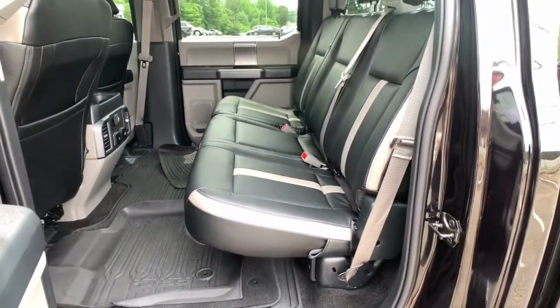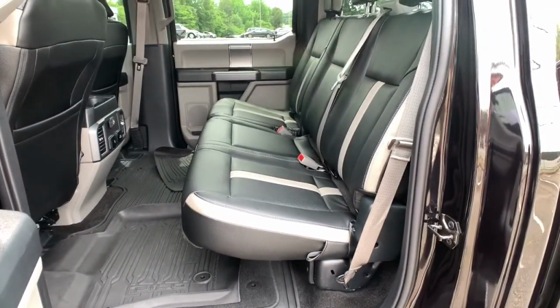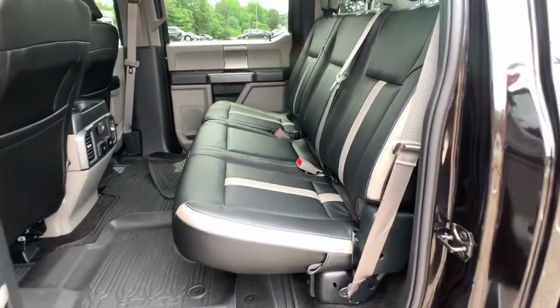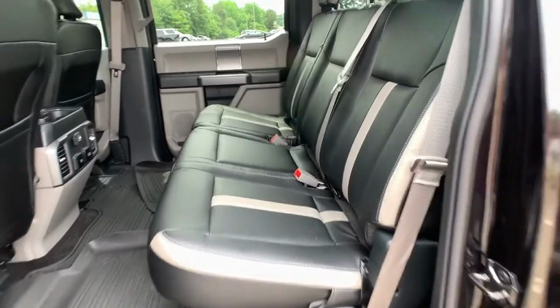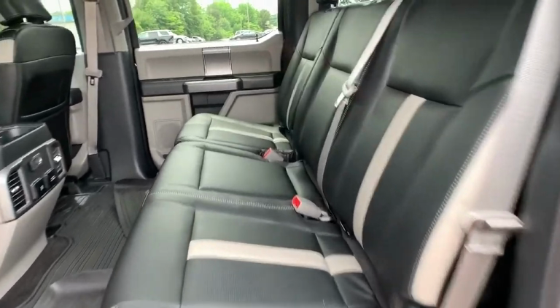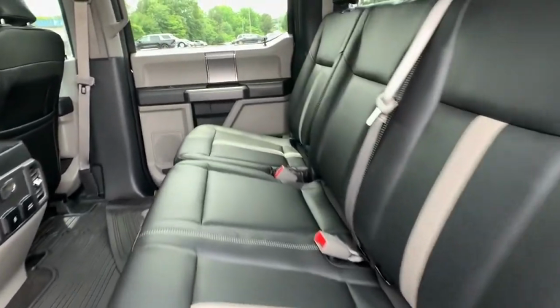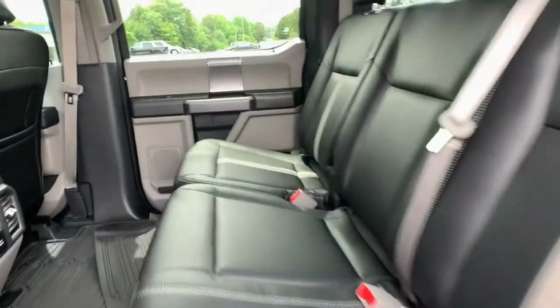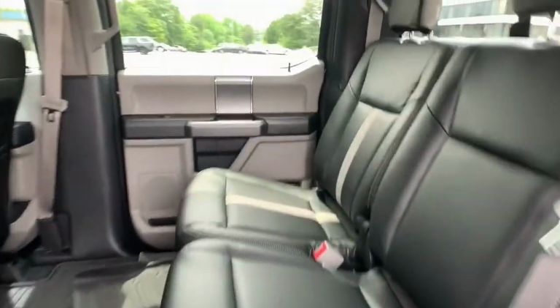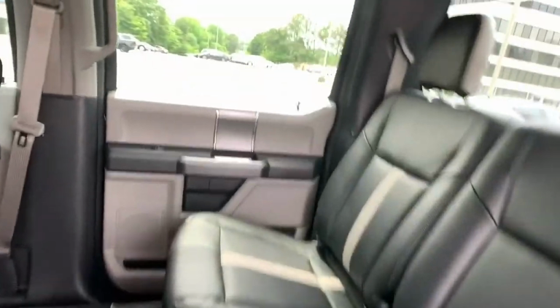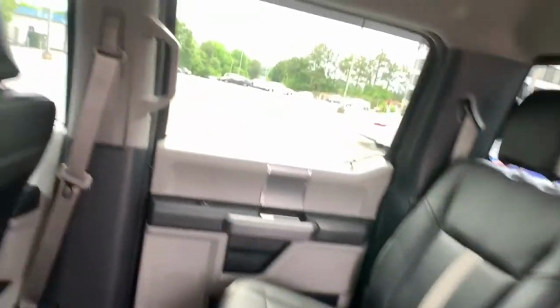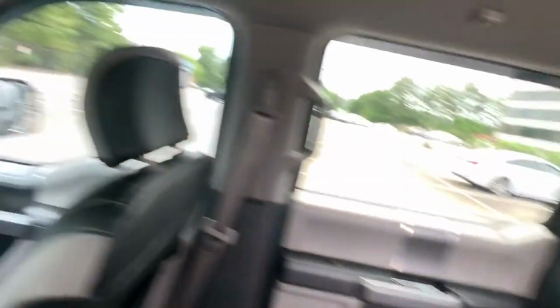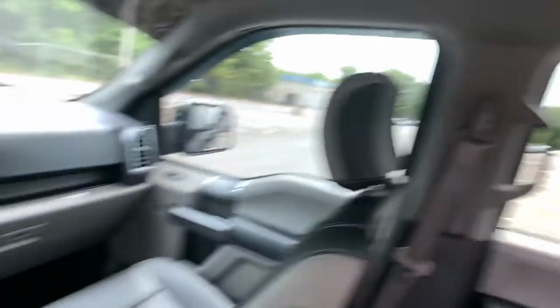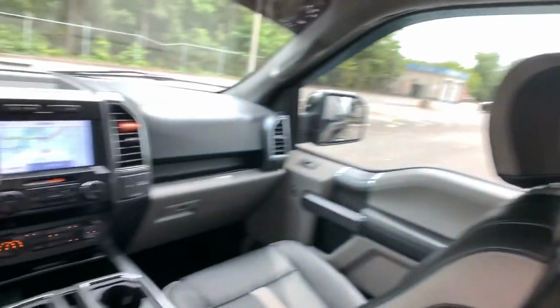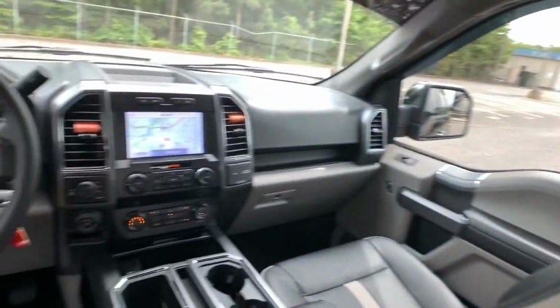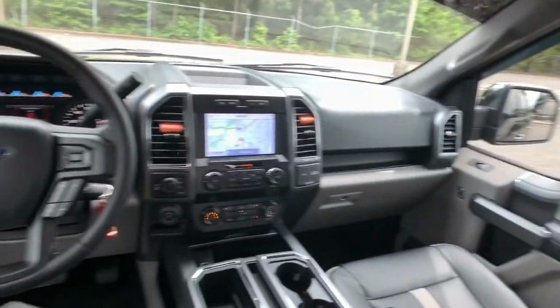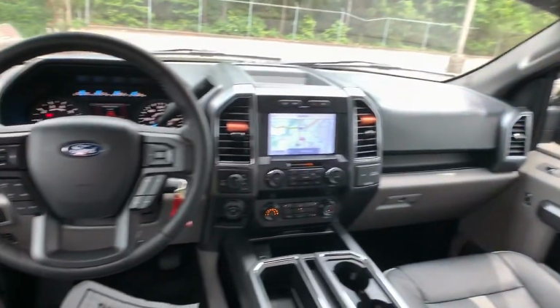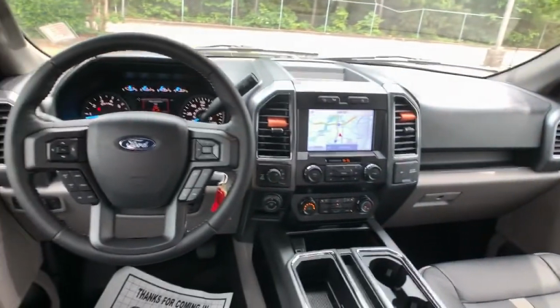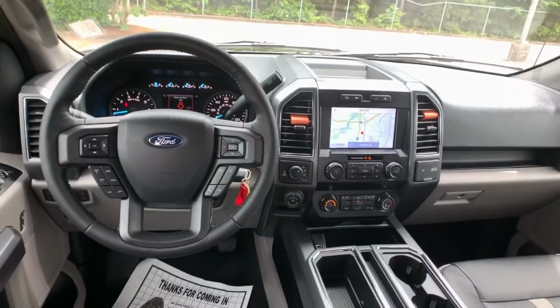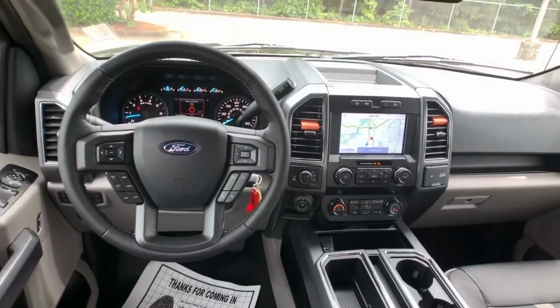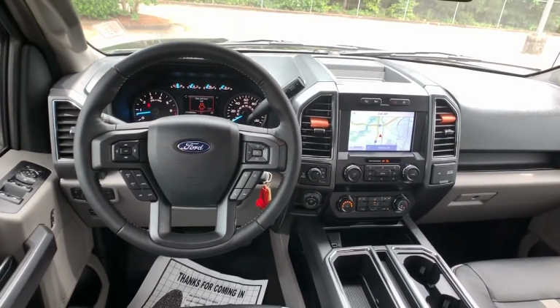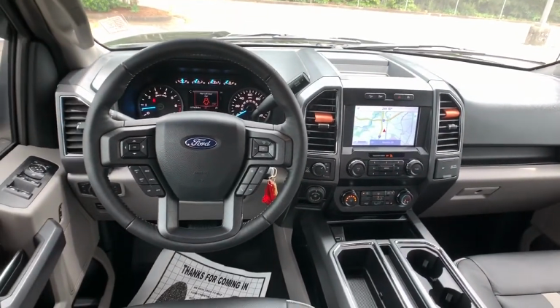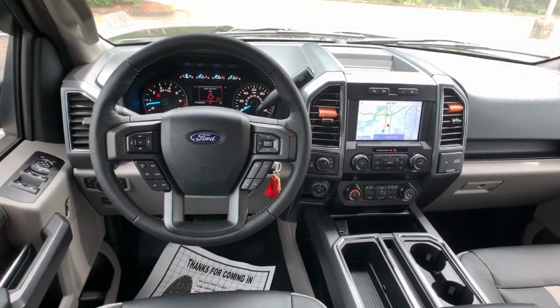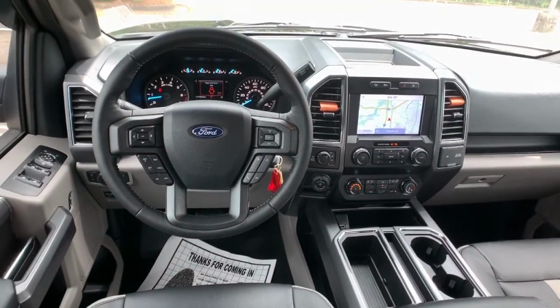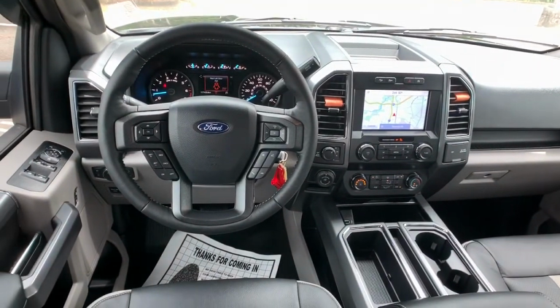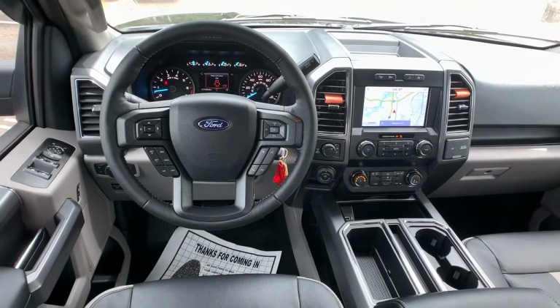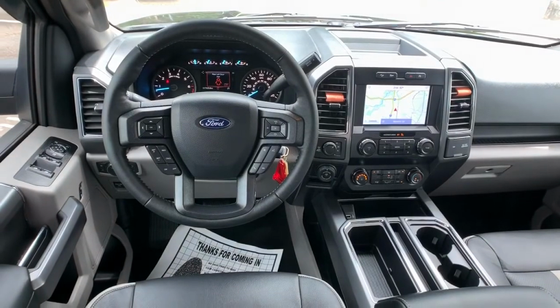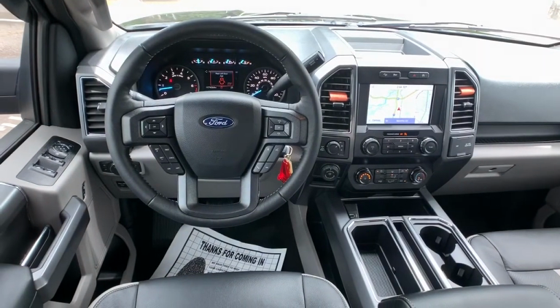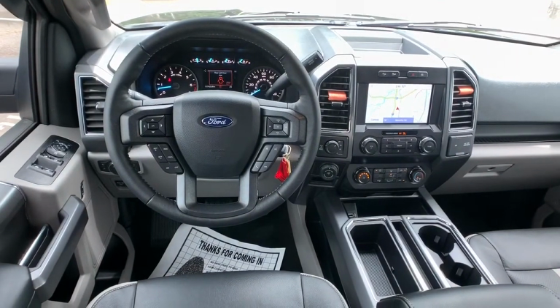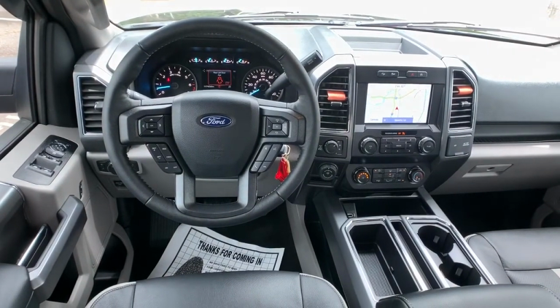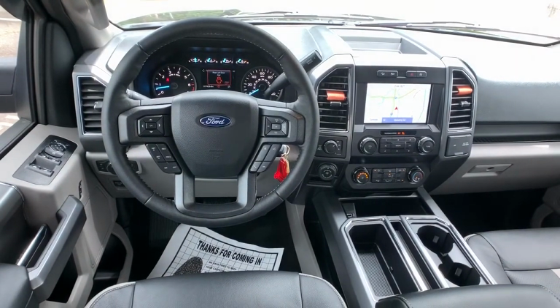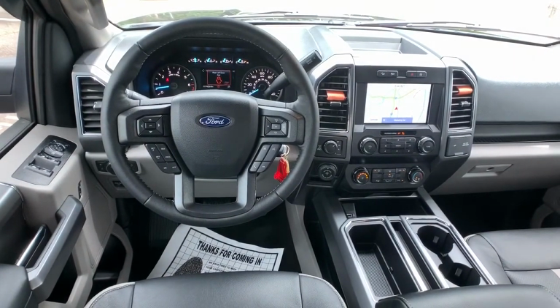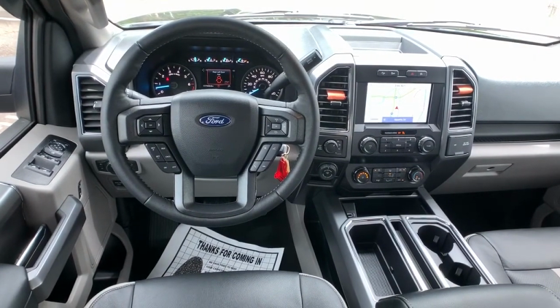Aluminum wheels, steering wheel audio controls, Bluetooth connection, Wi-Fi hotspot, passenger adjustable lumbar.